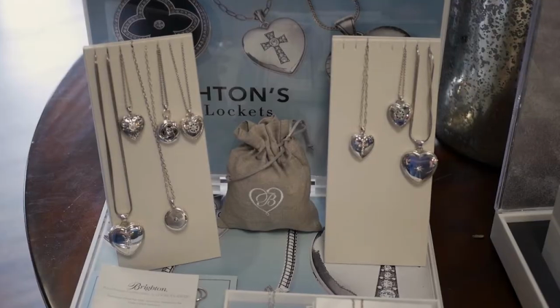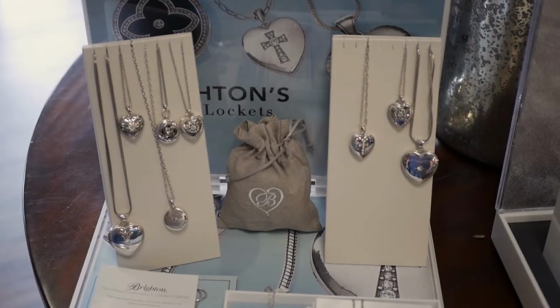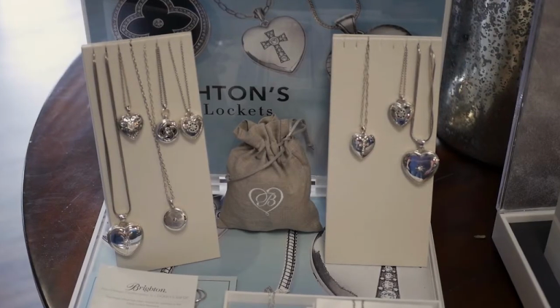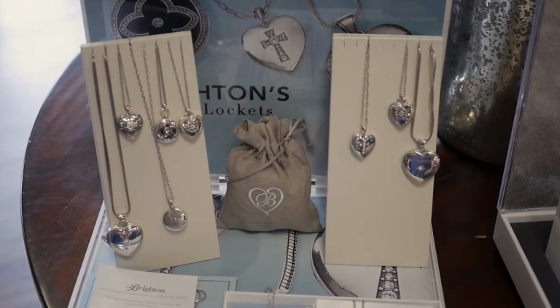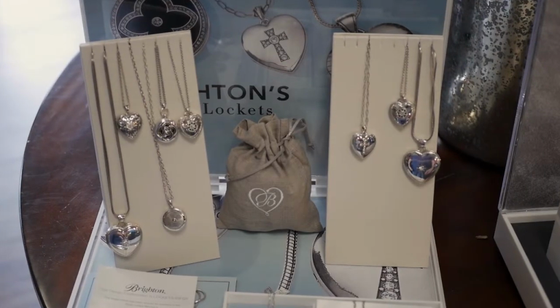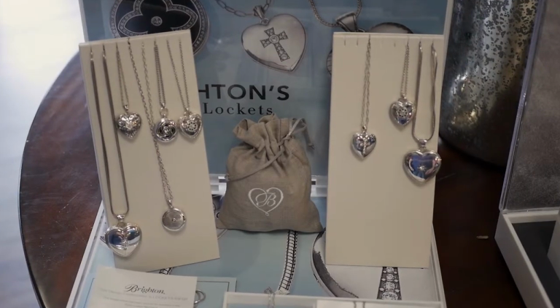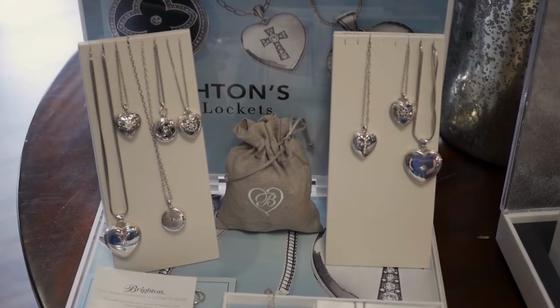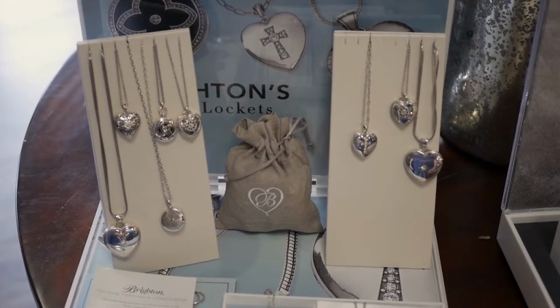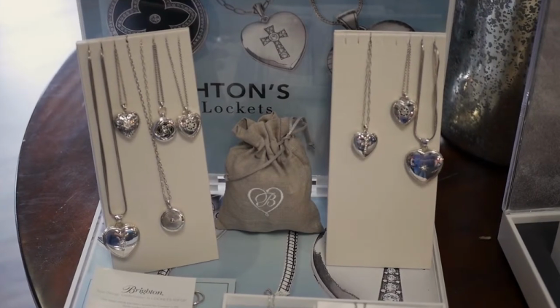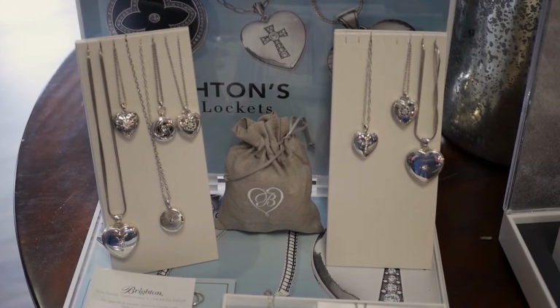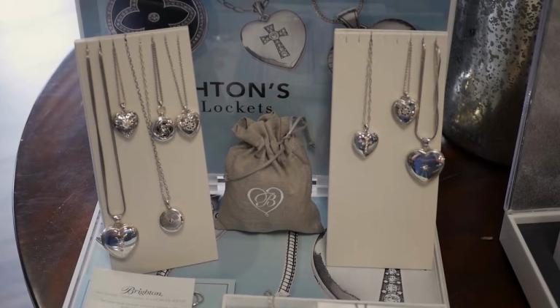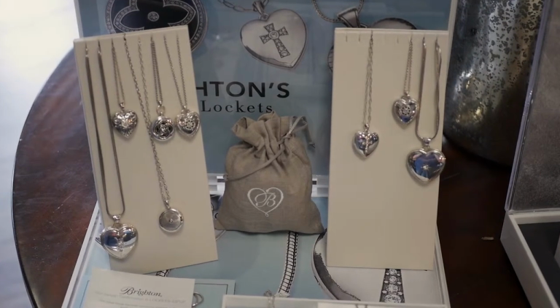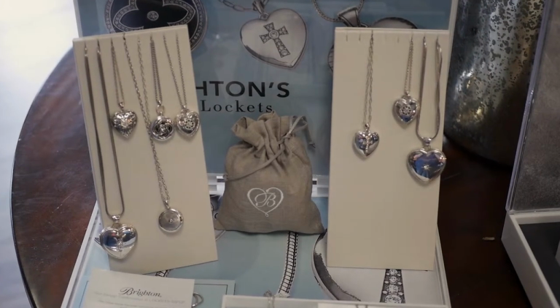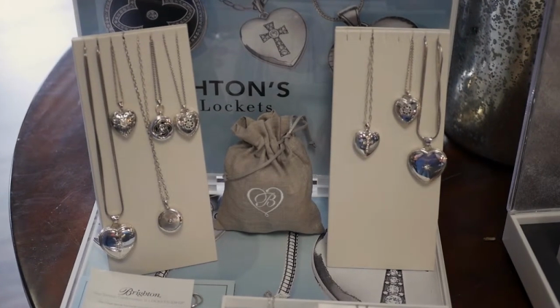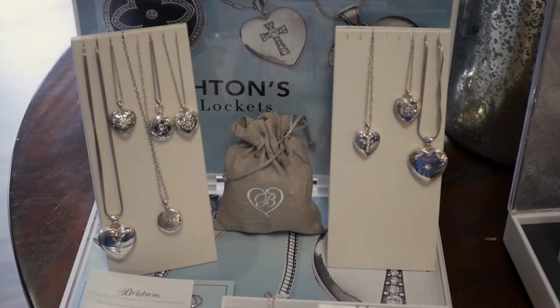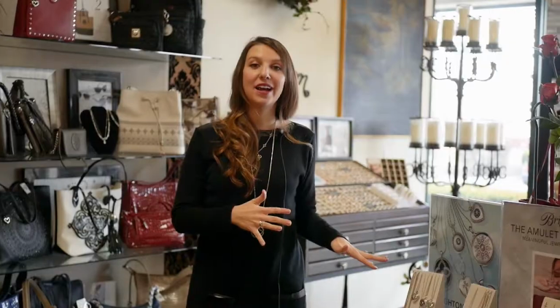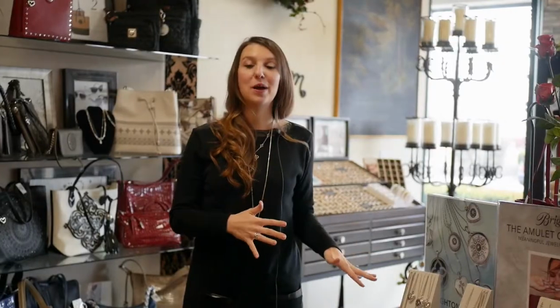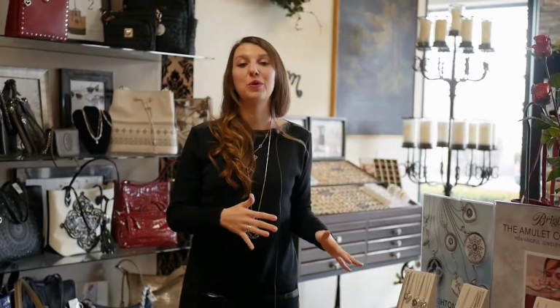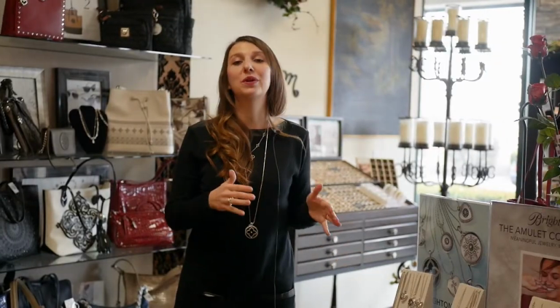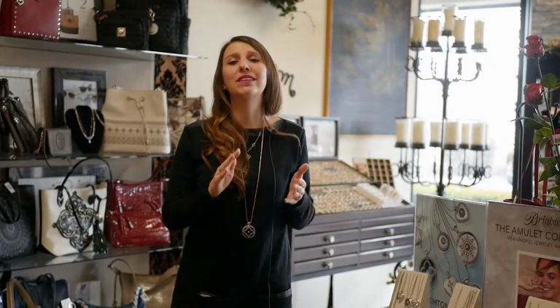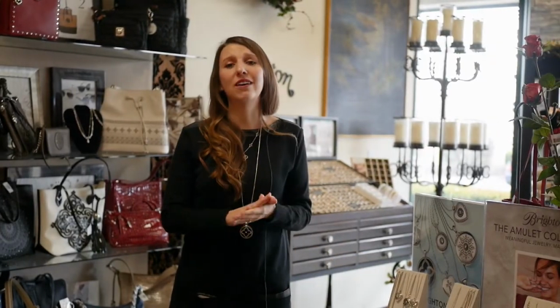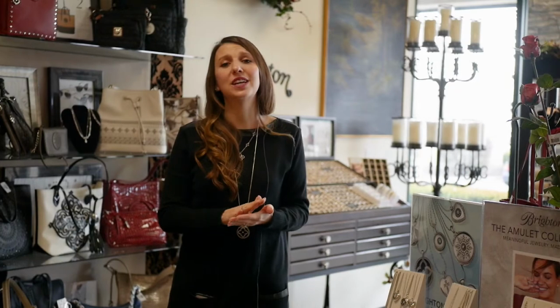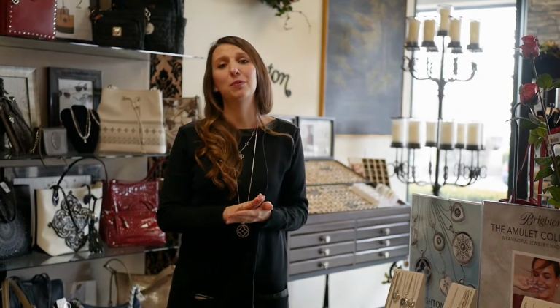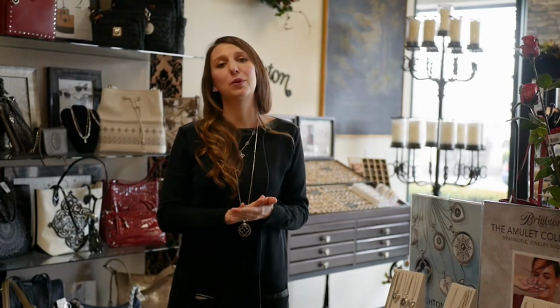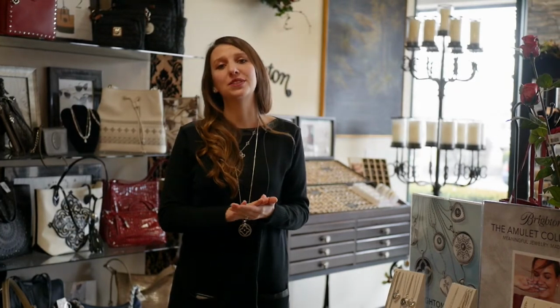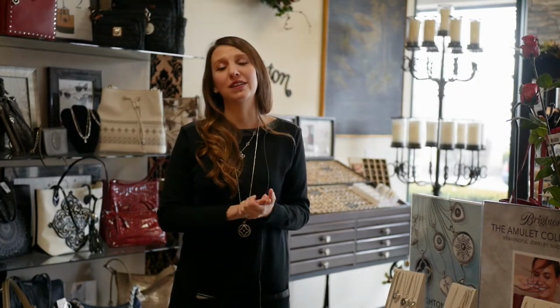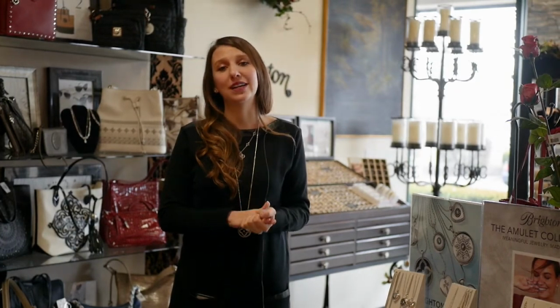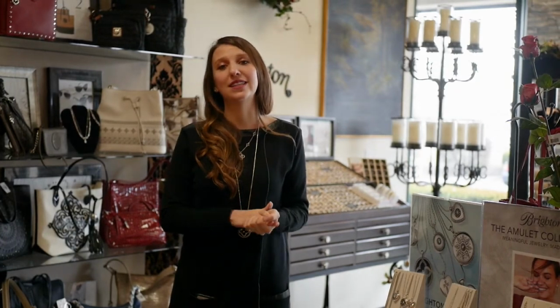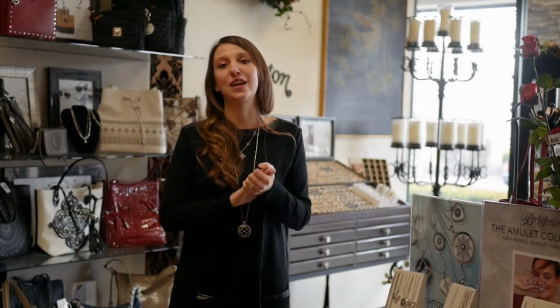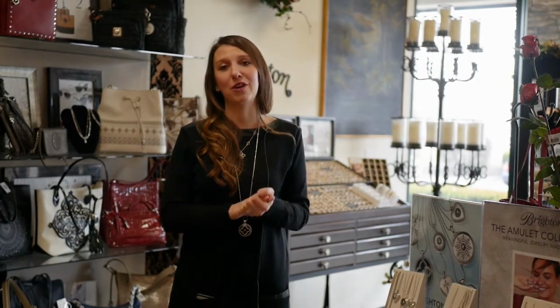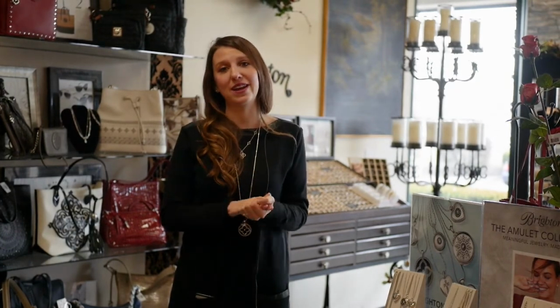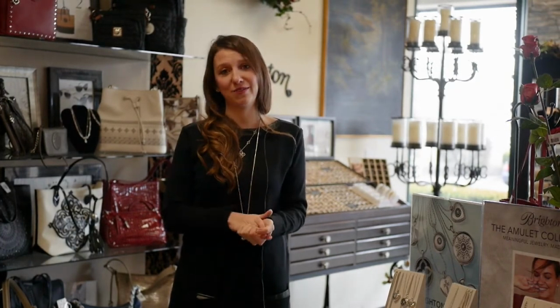So come check out this awesome line. We would love to help you personalize a great gift.